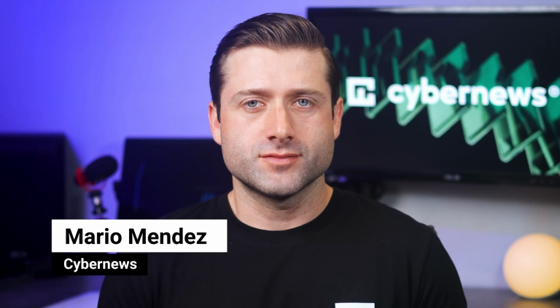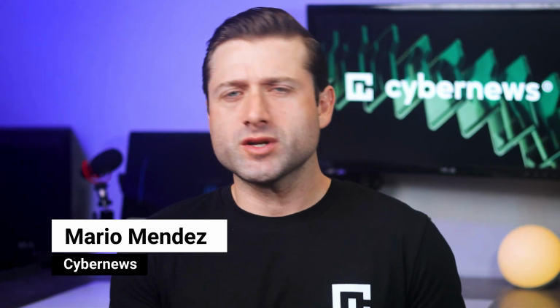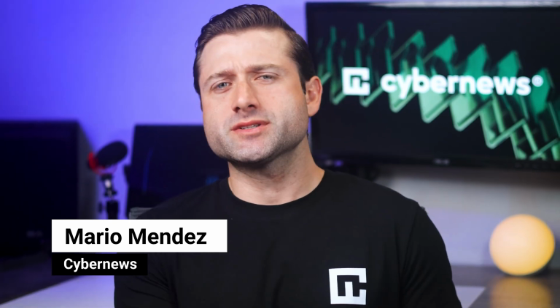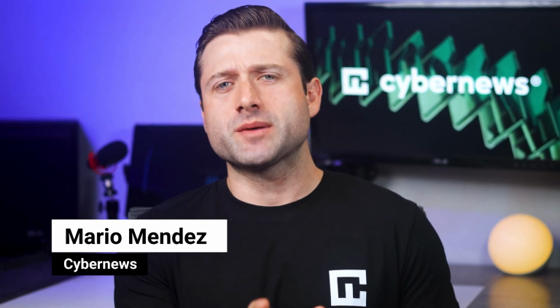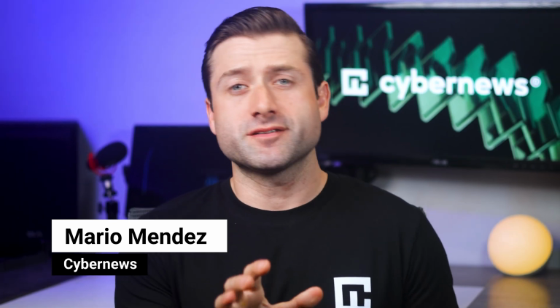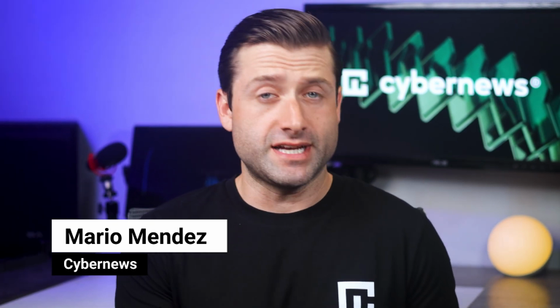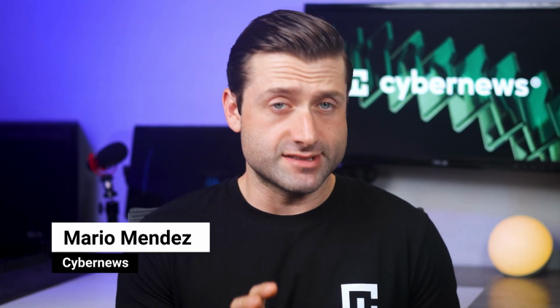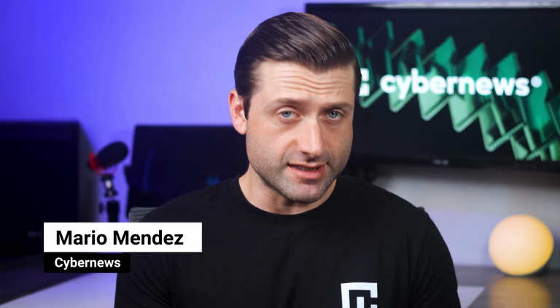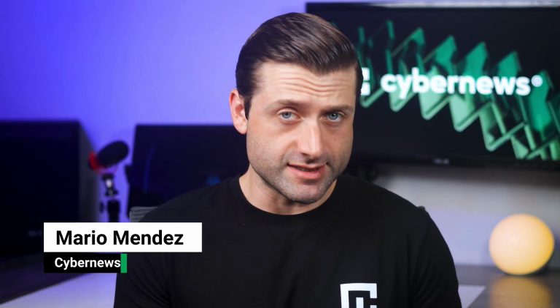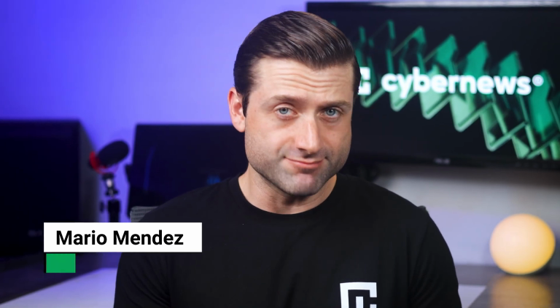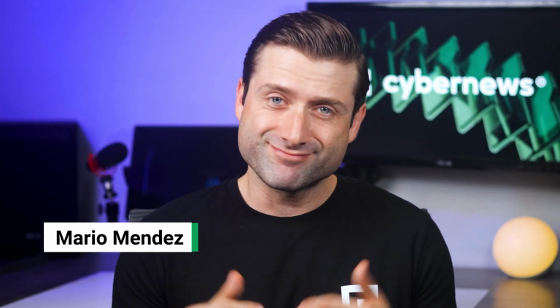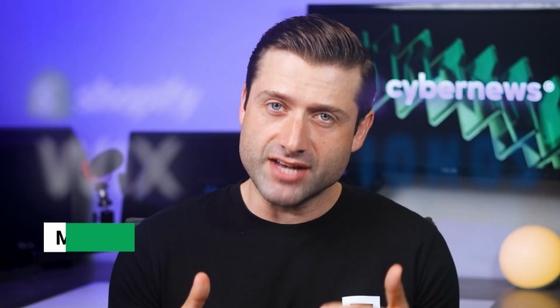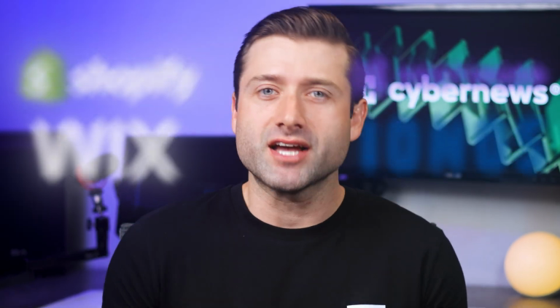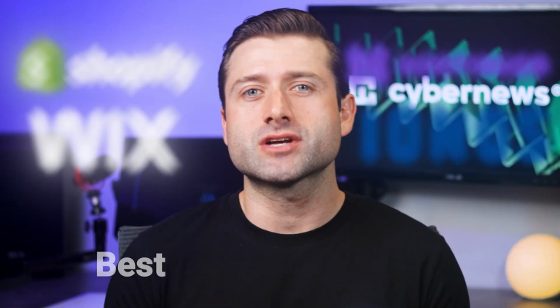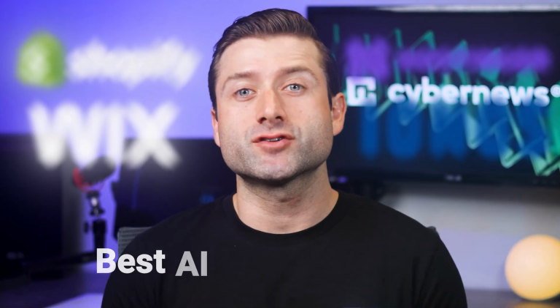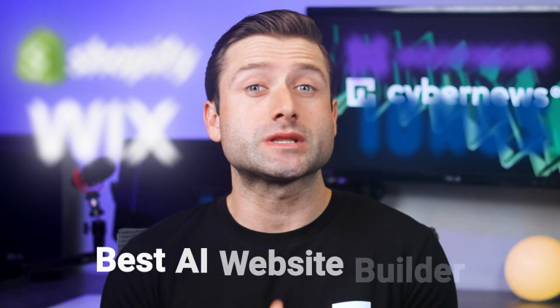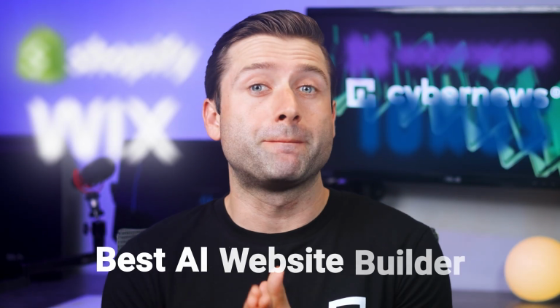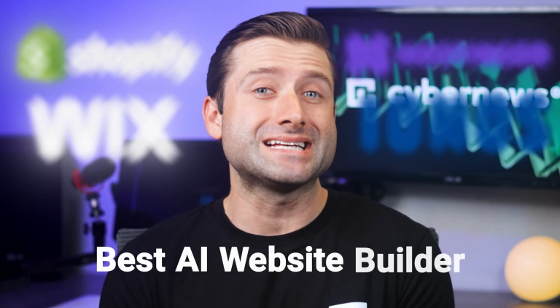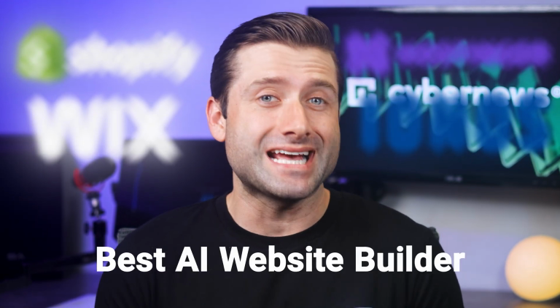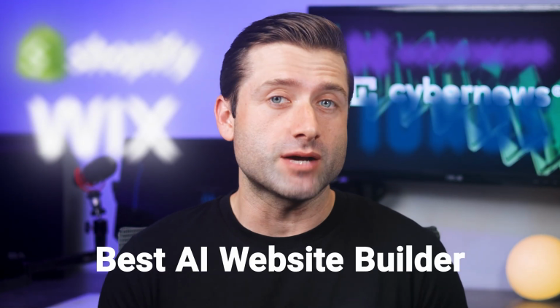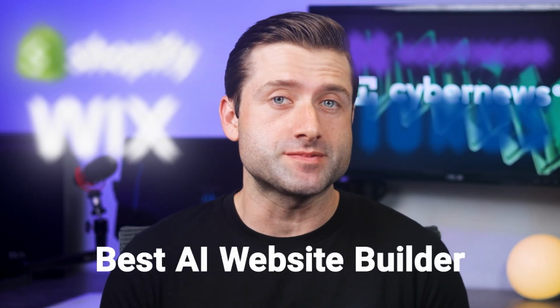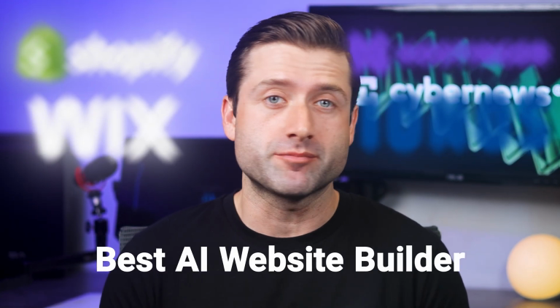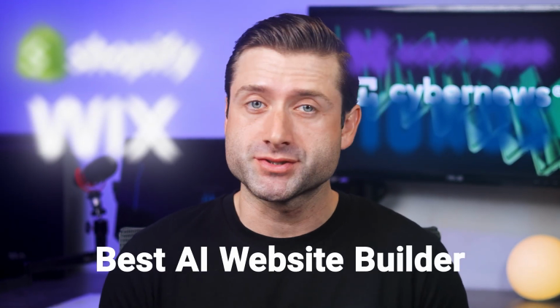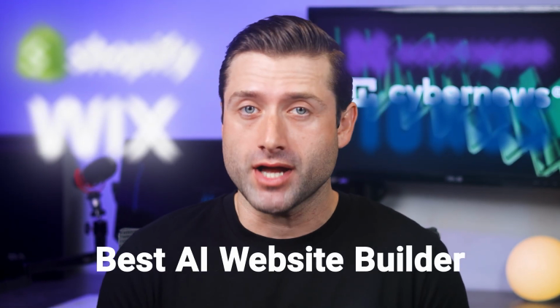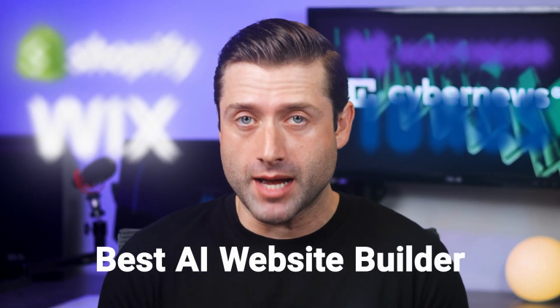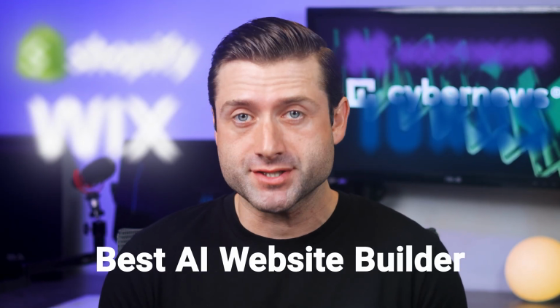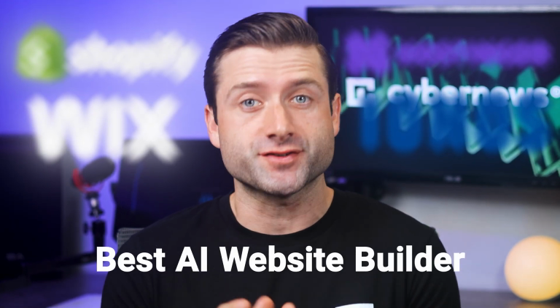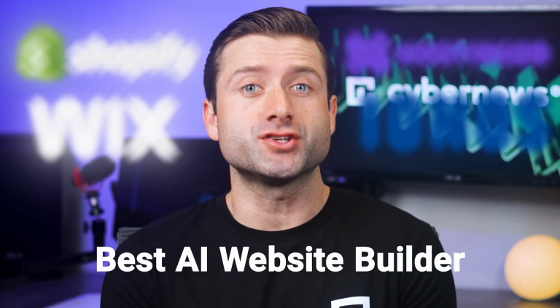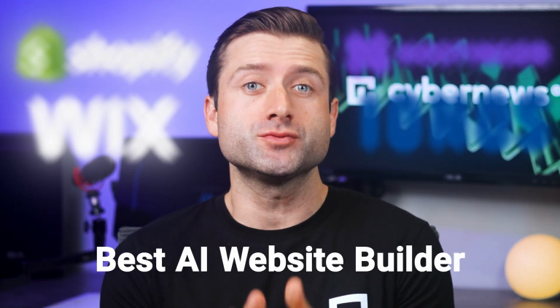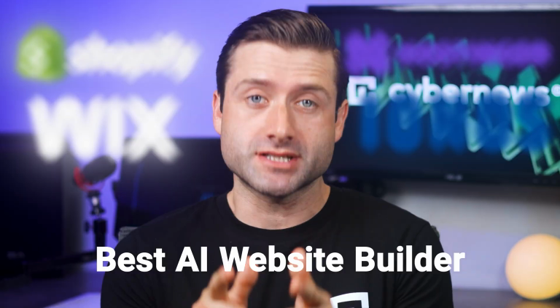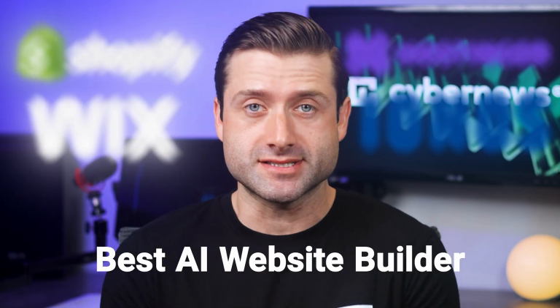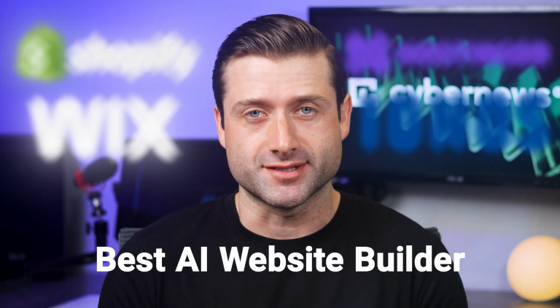Want to build a website fast and easy? I've got you covered with the best AI website builder options for you to consider.